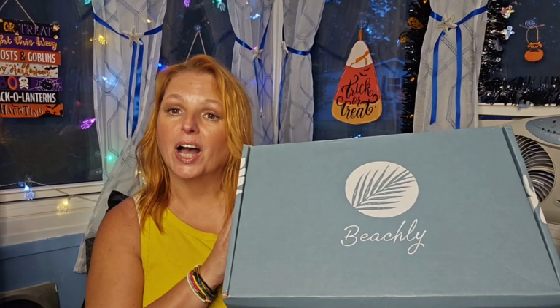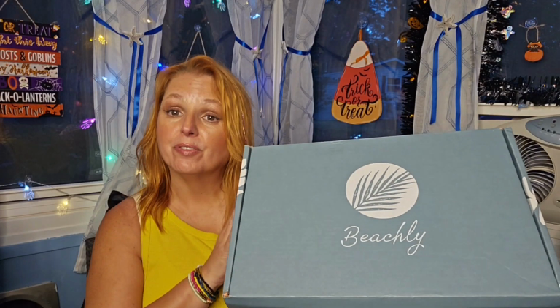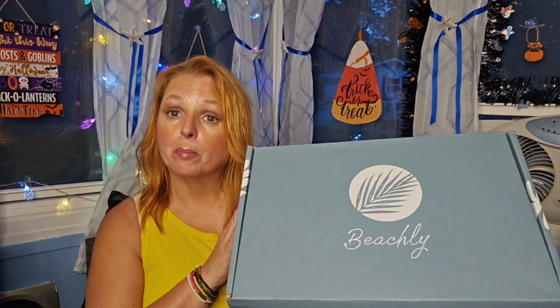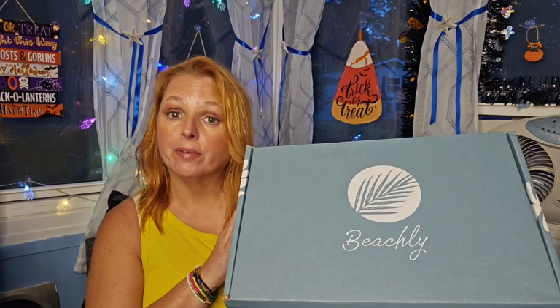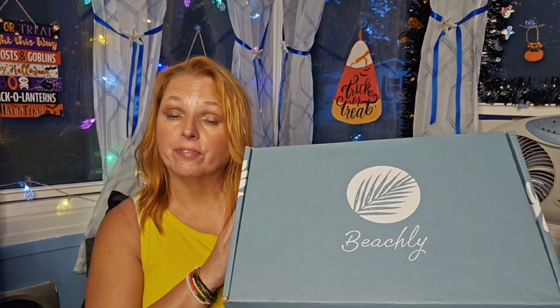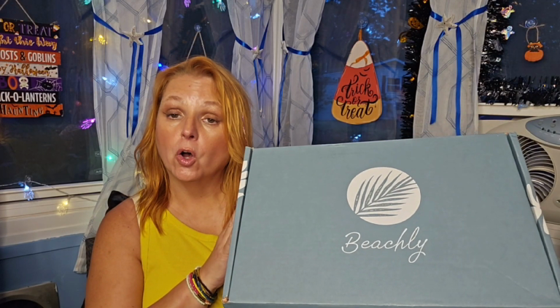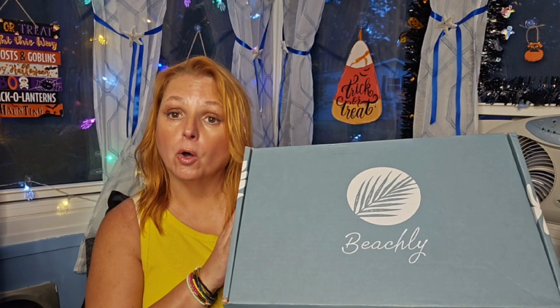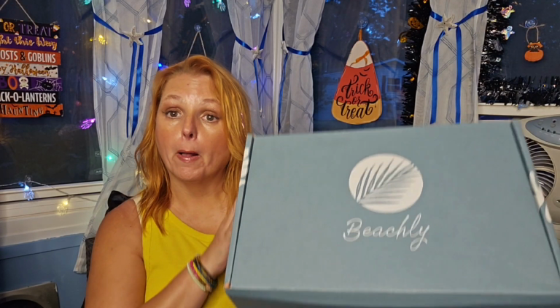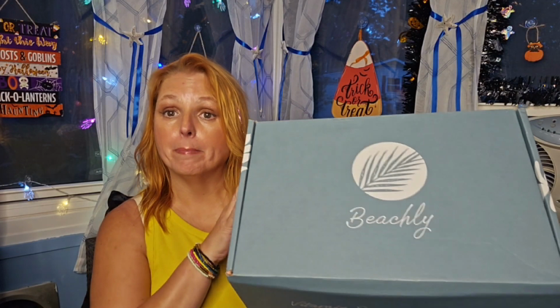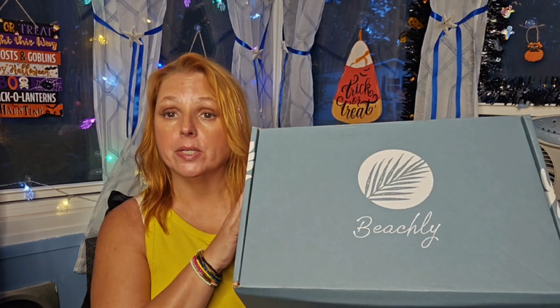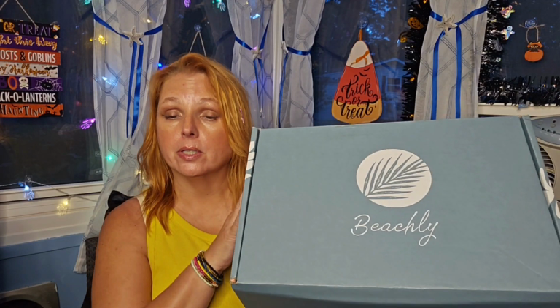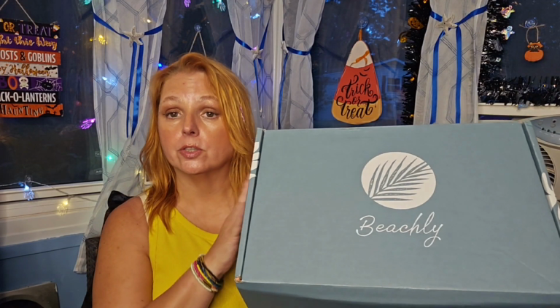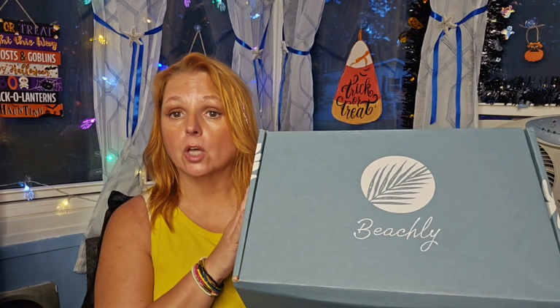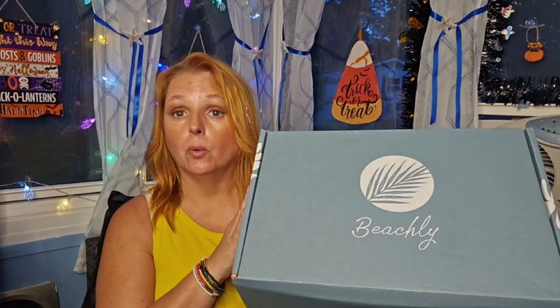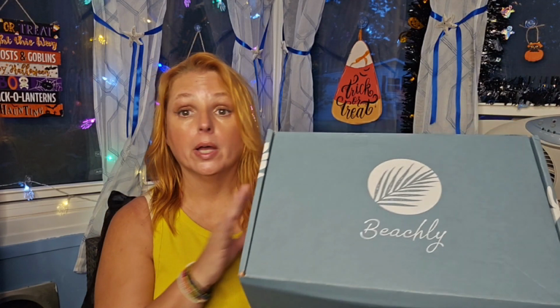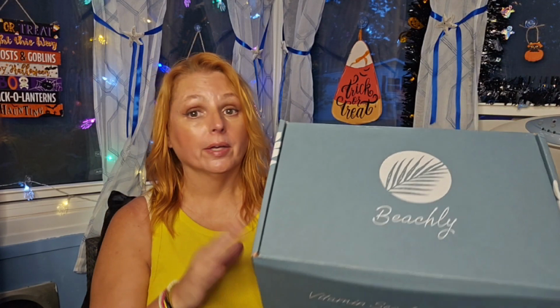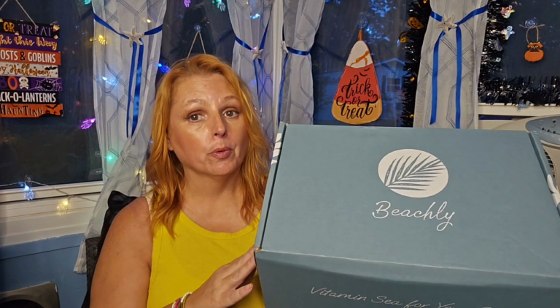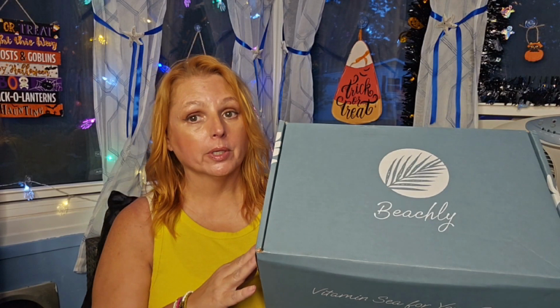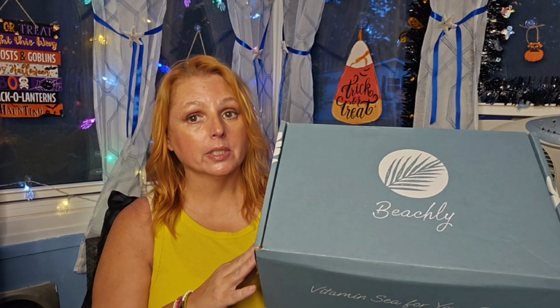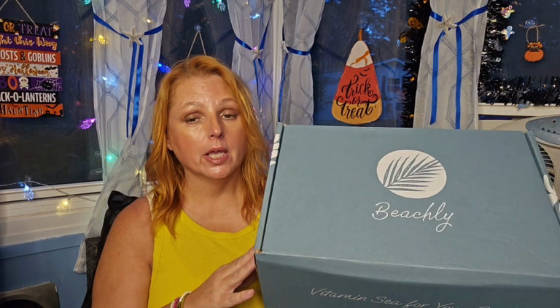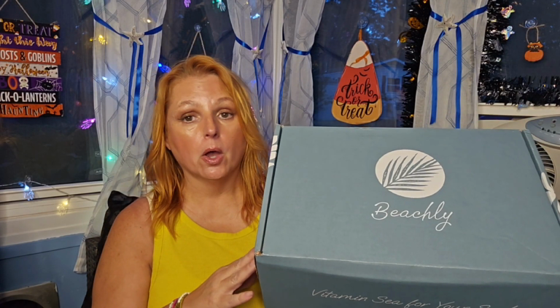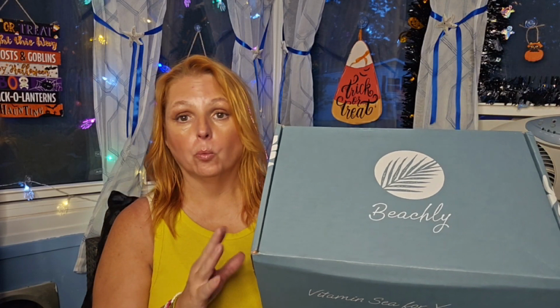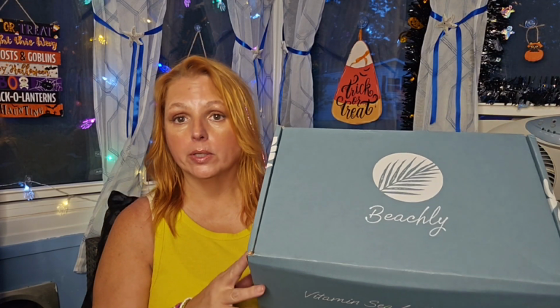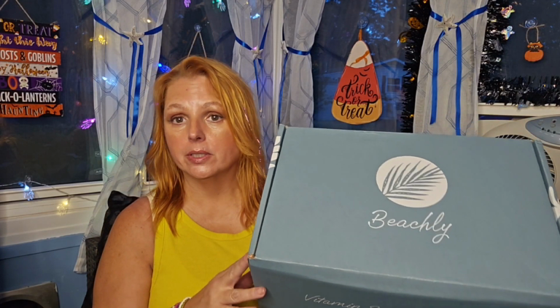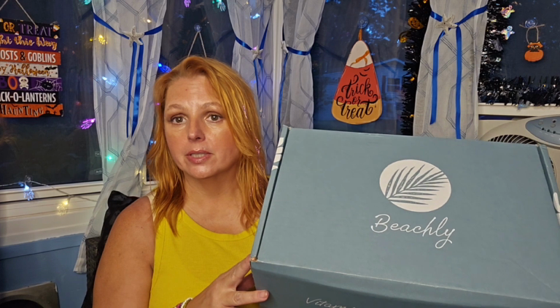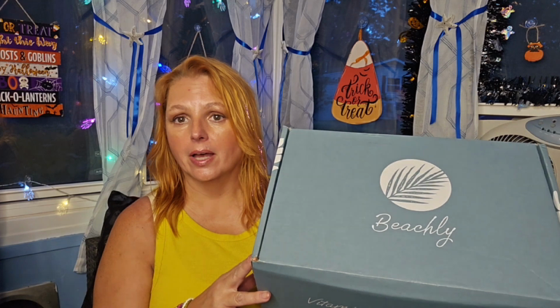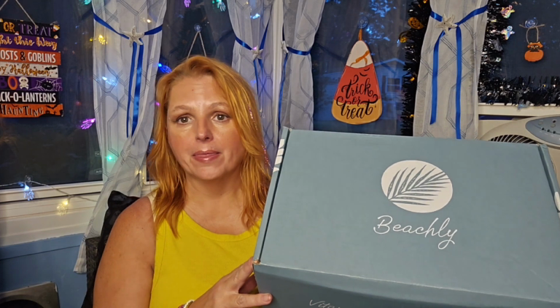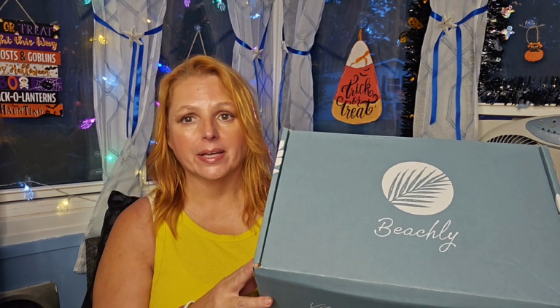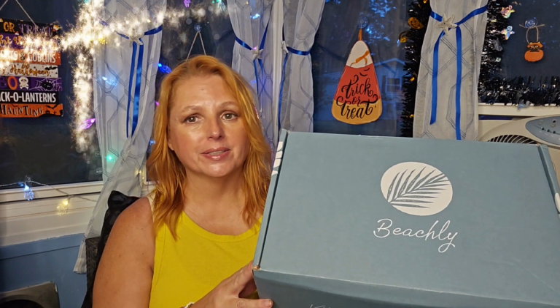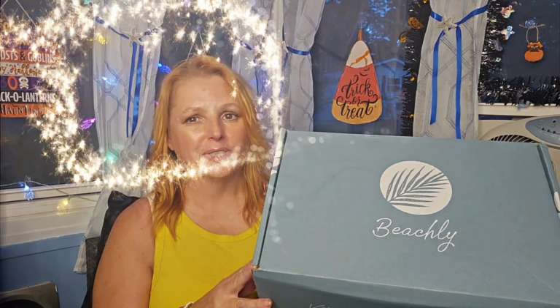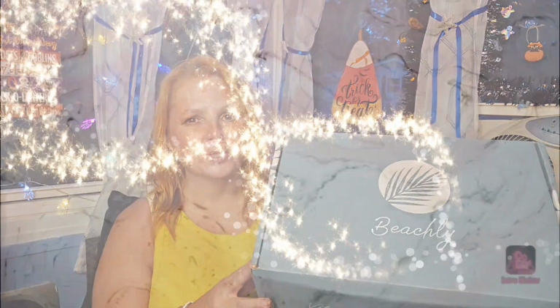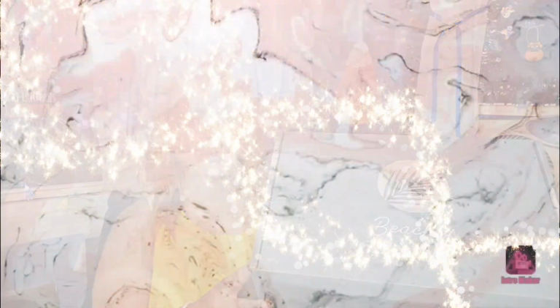I've got my fall Beachley, so if you want to see what's inside then stay tuned.